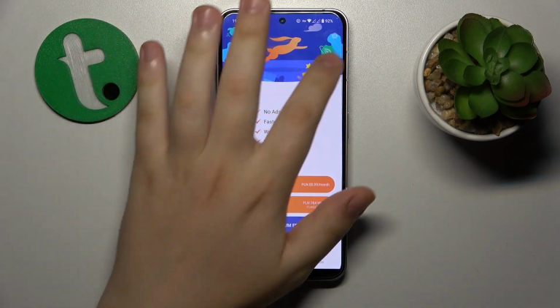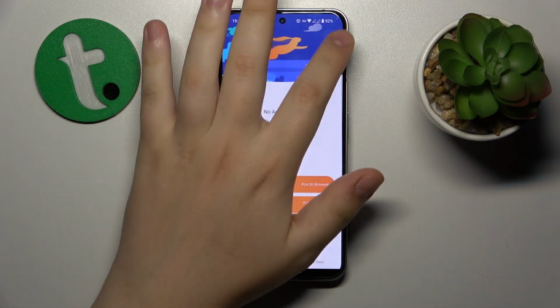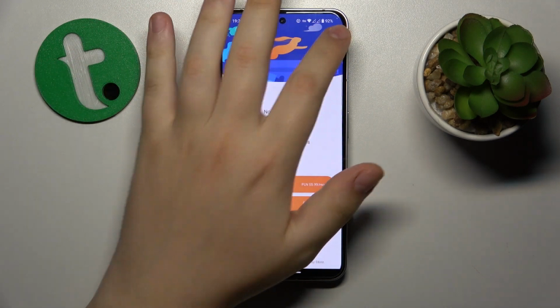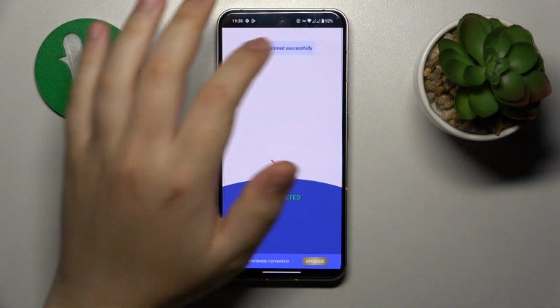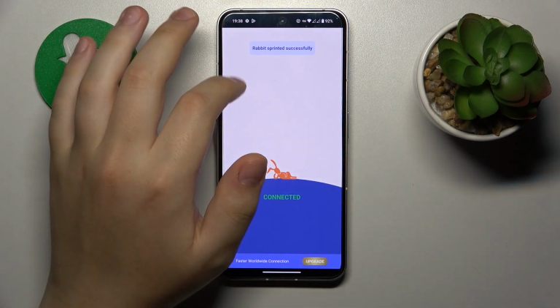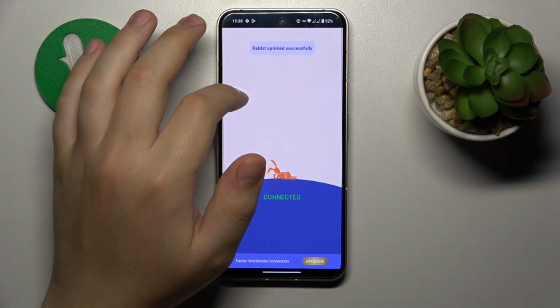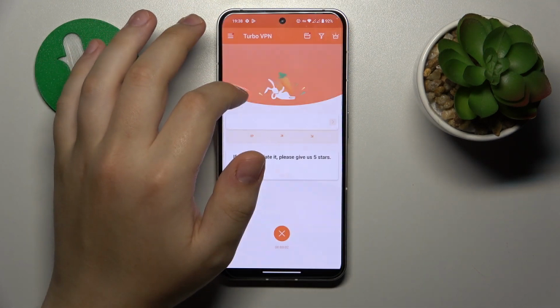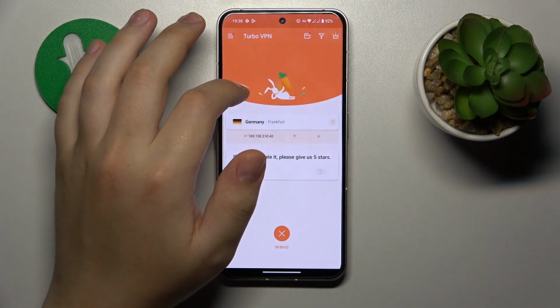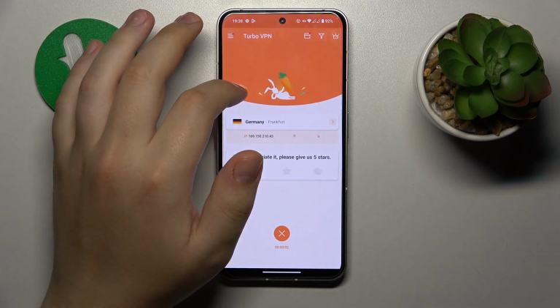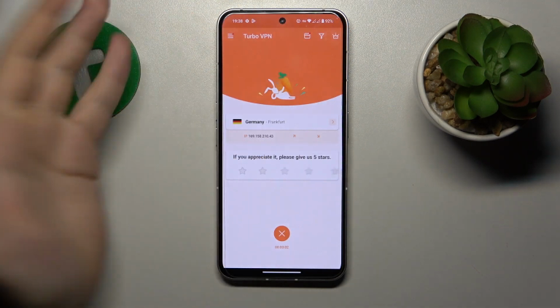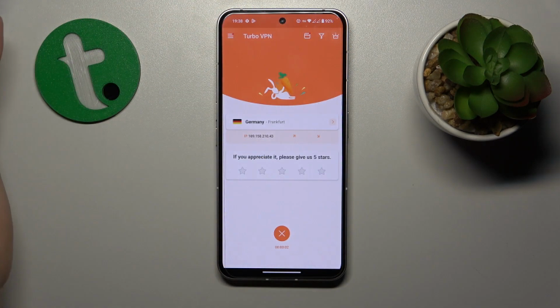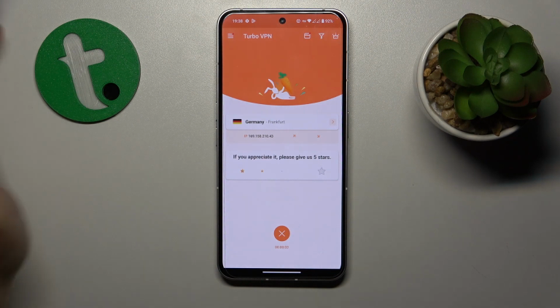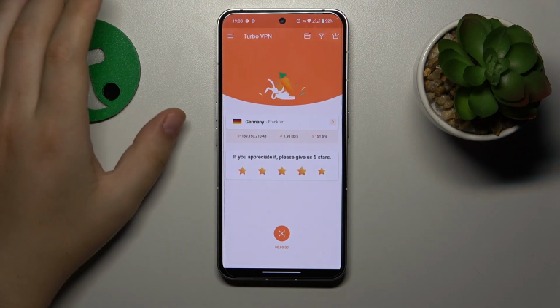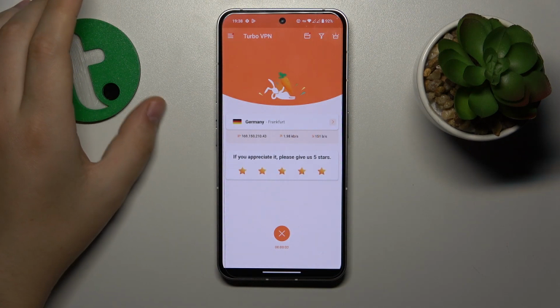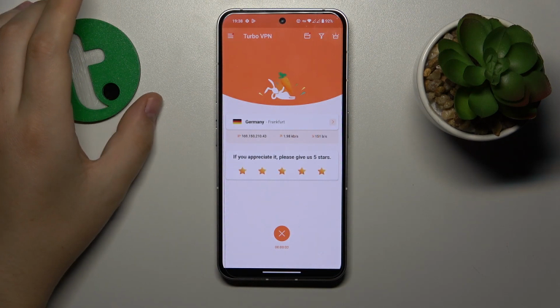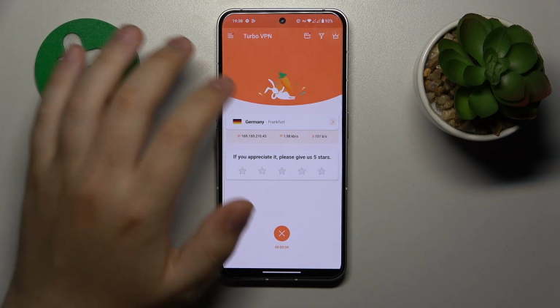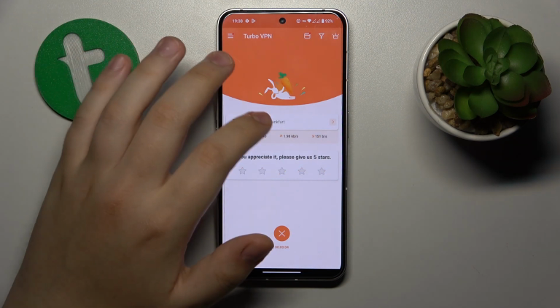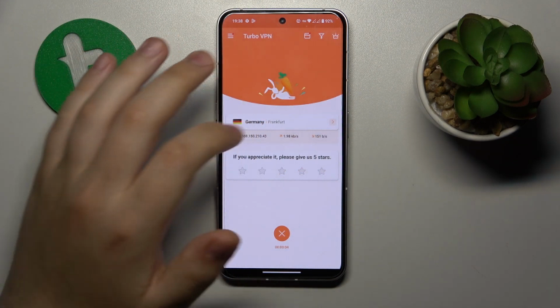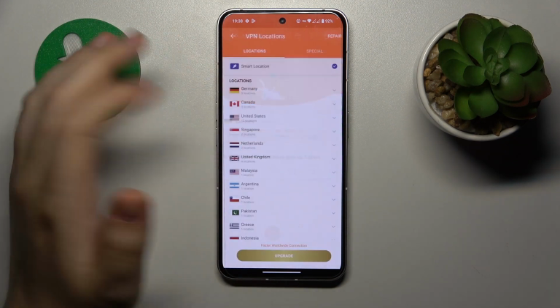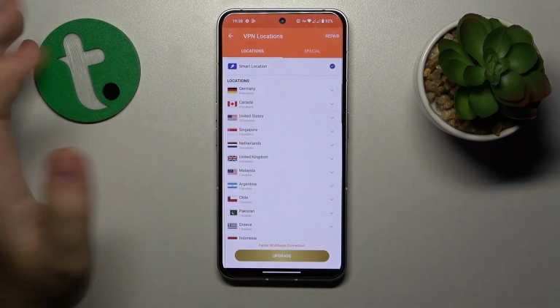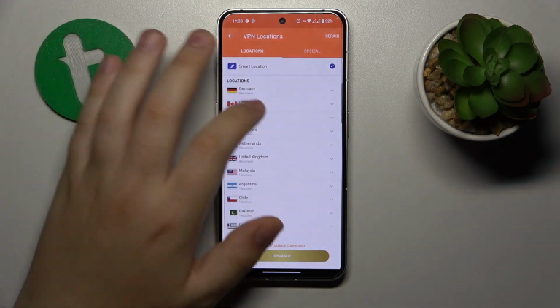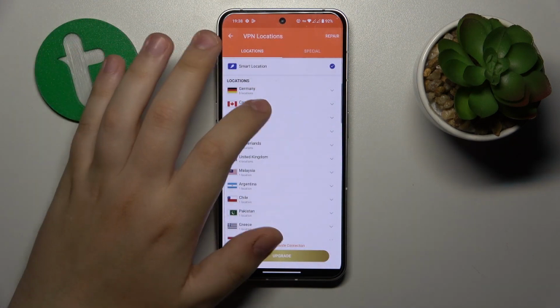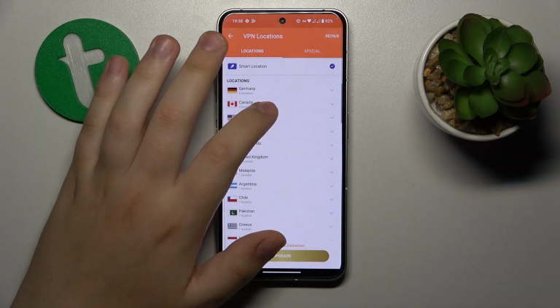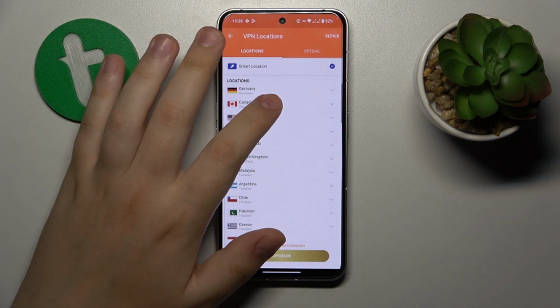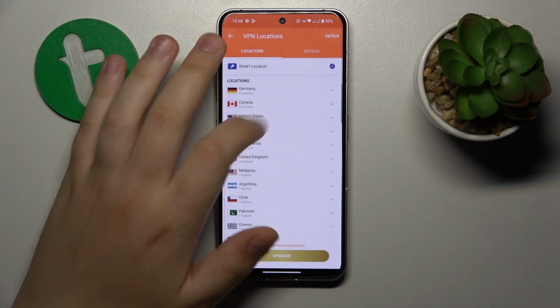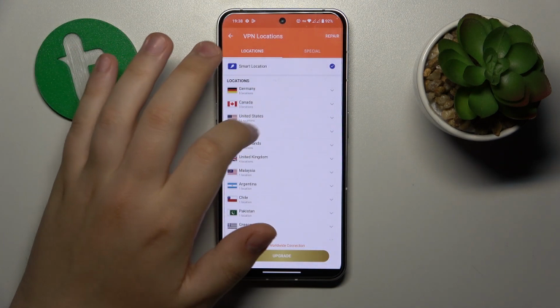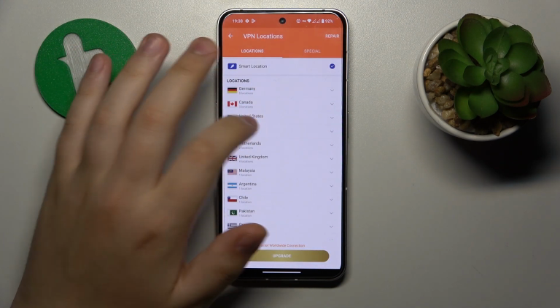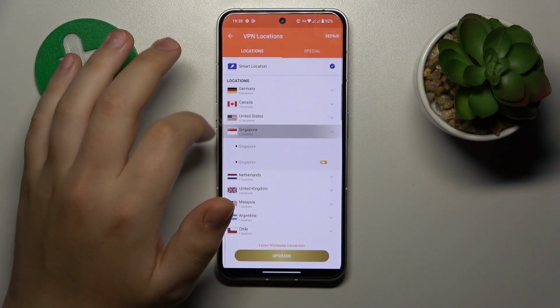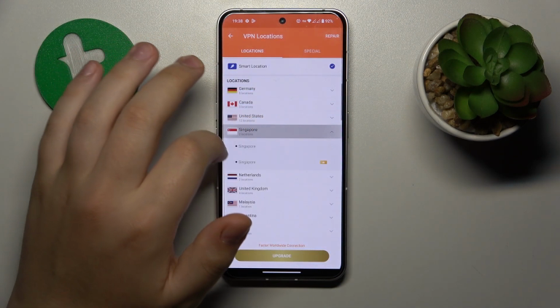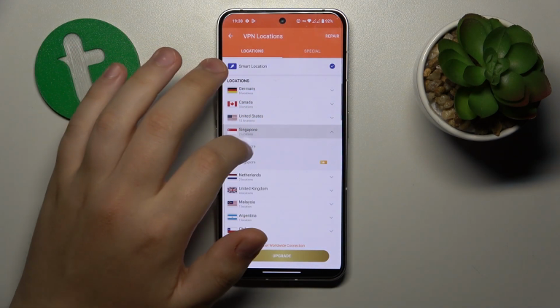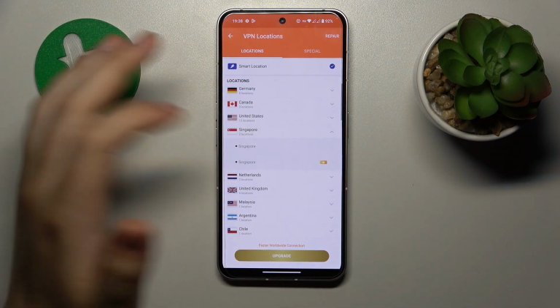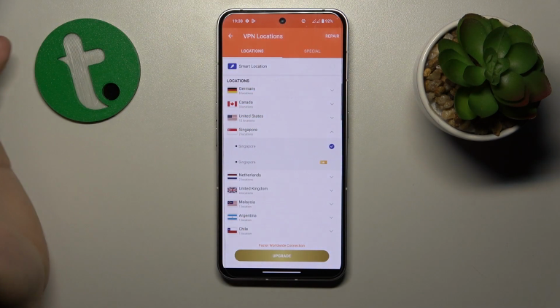If you would like to change the server, country, or even the city that you are connected to, you can absolutely do that like so.